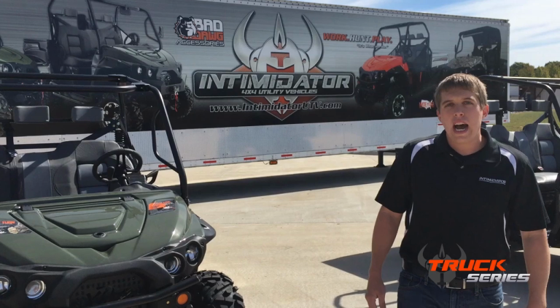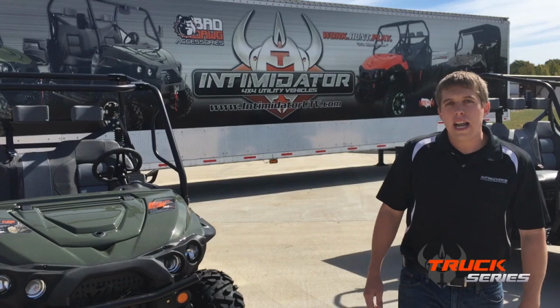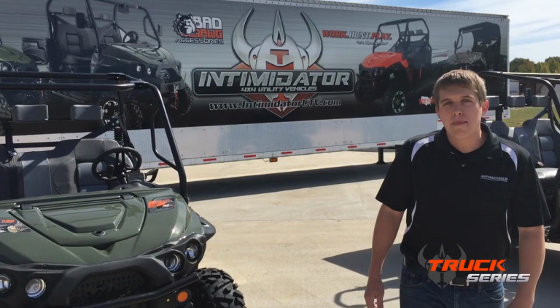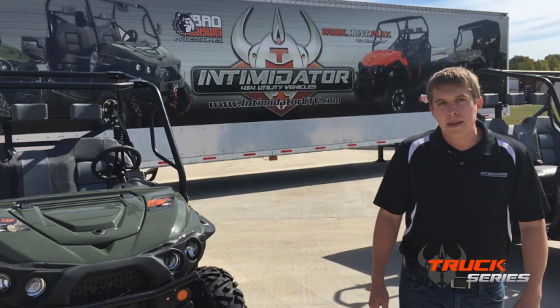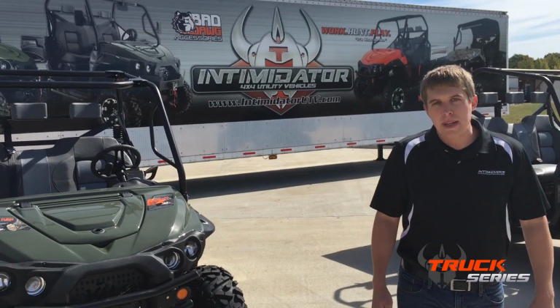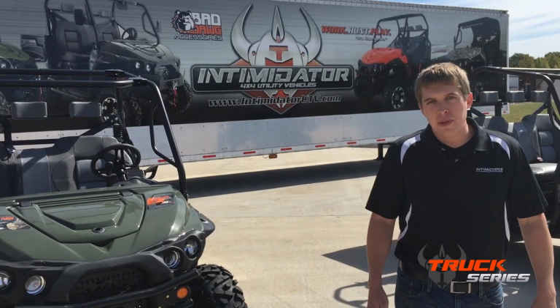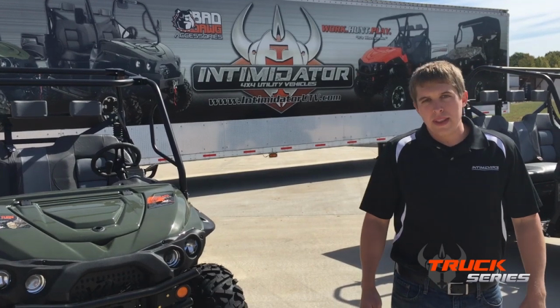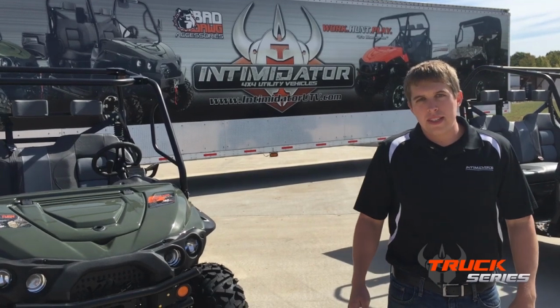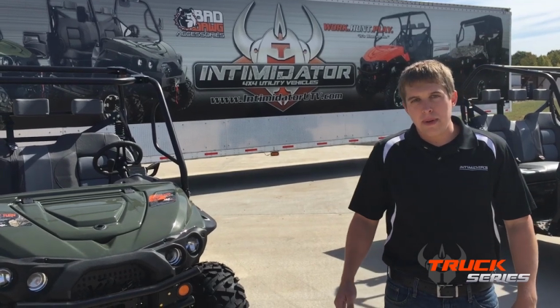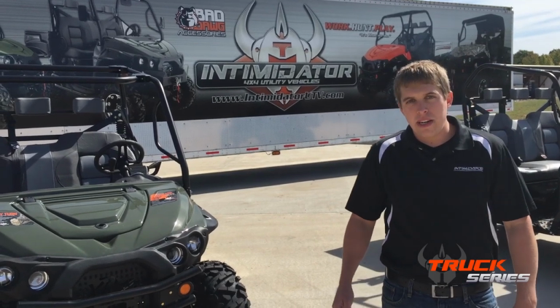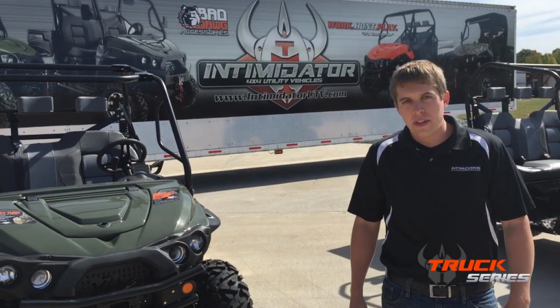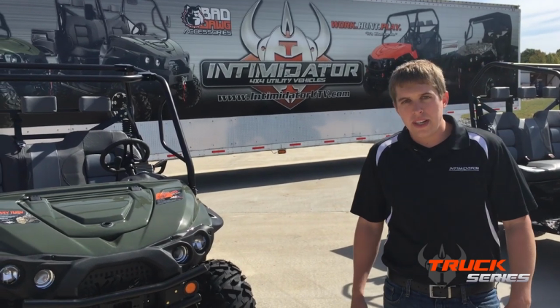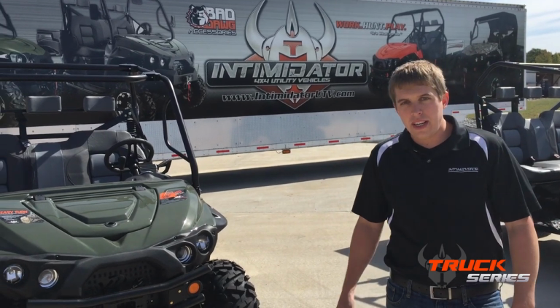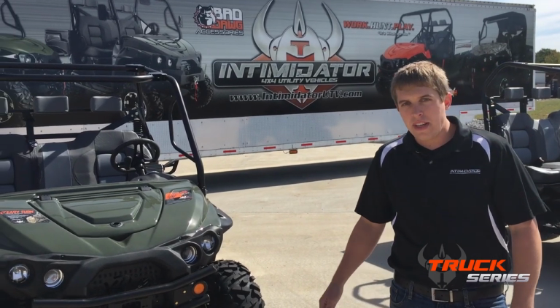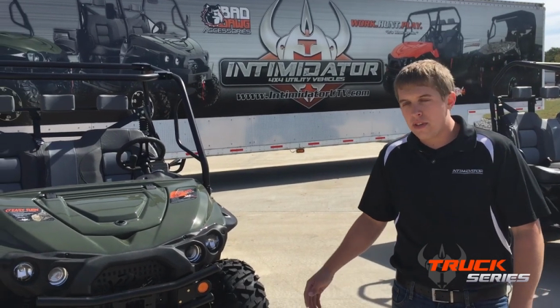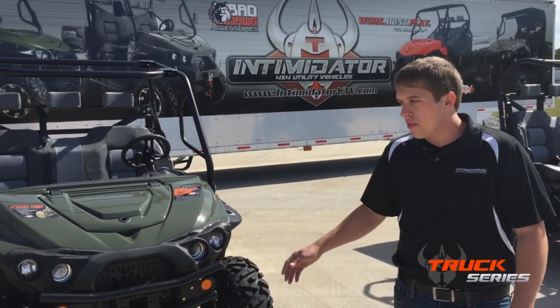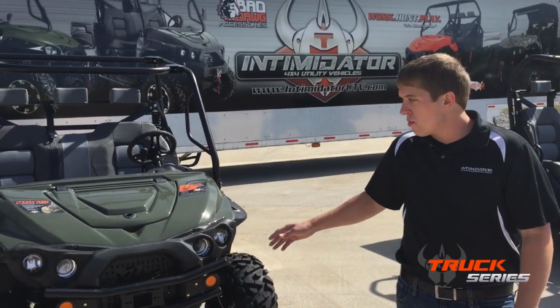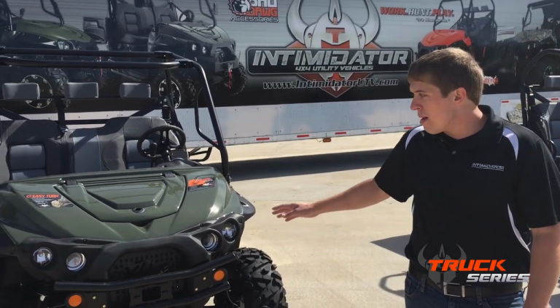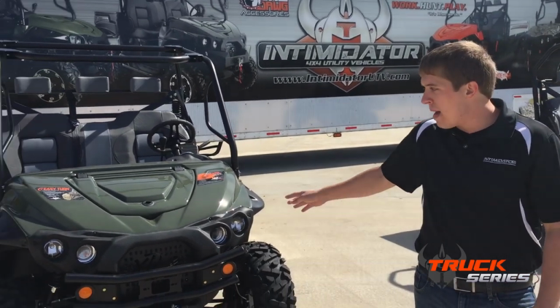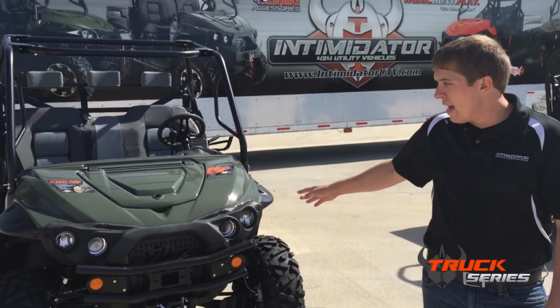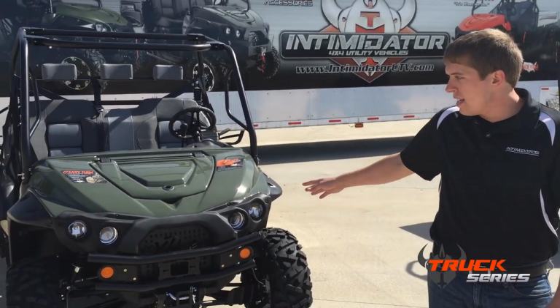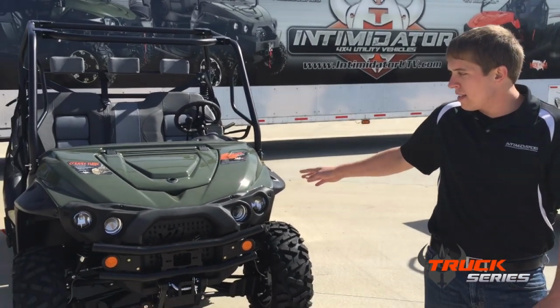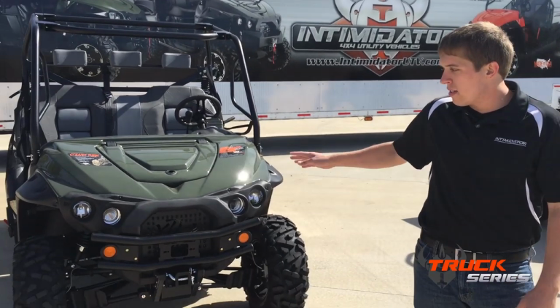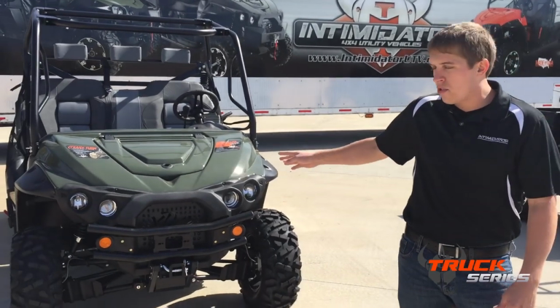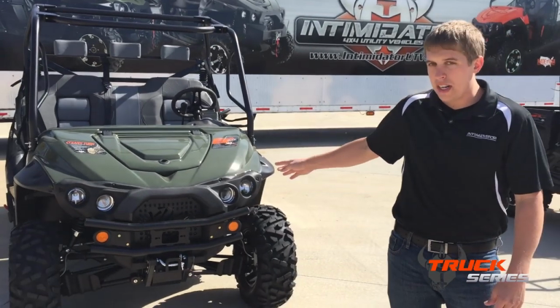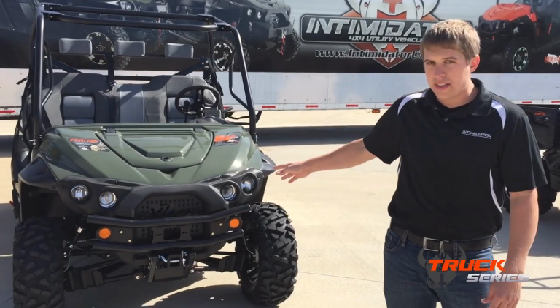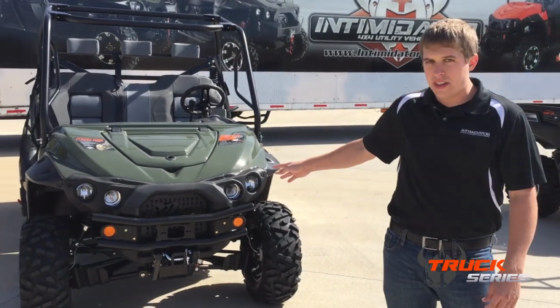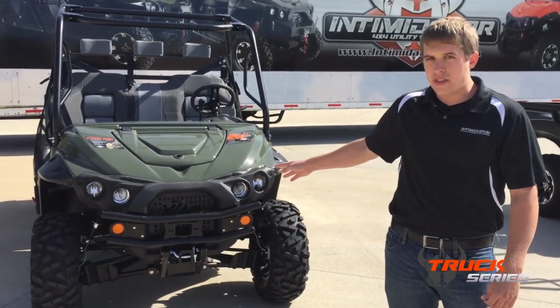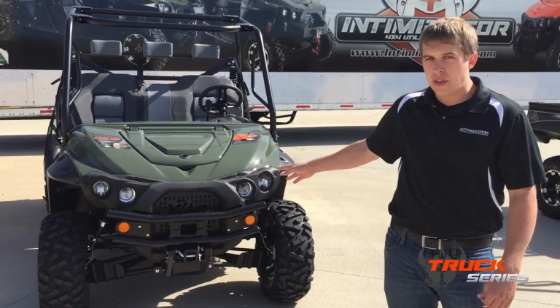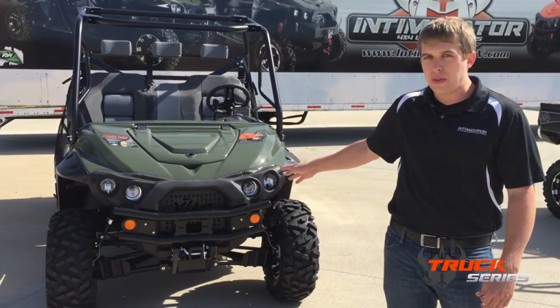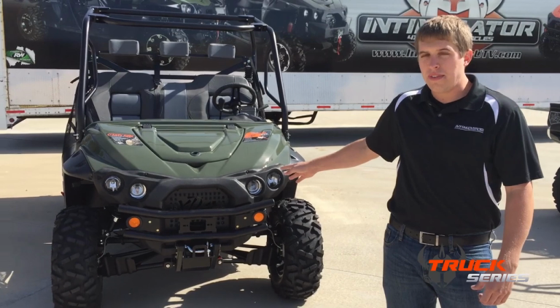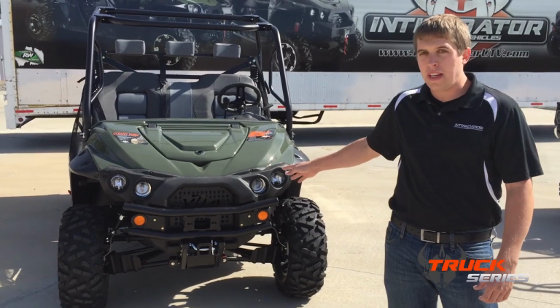Hi, I'm Mike Mitchell with Intimidator Utility Vehicles. Right behind us is our Truck Series UTV.